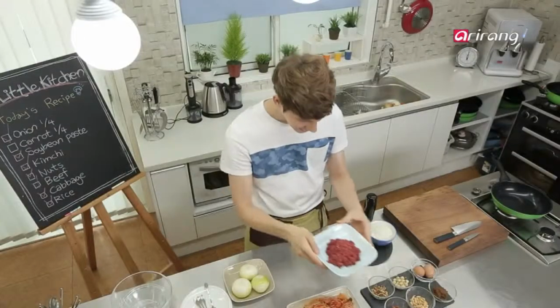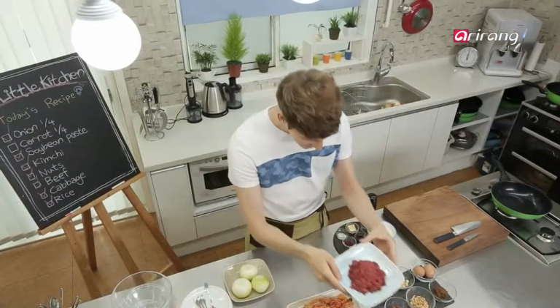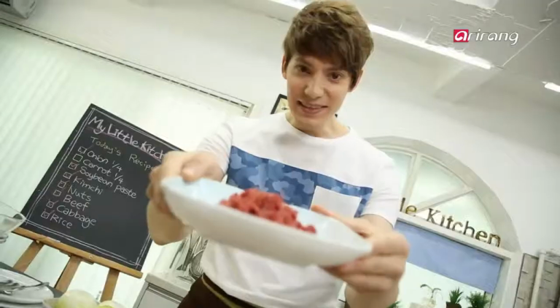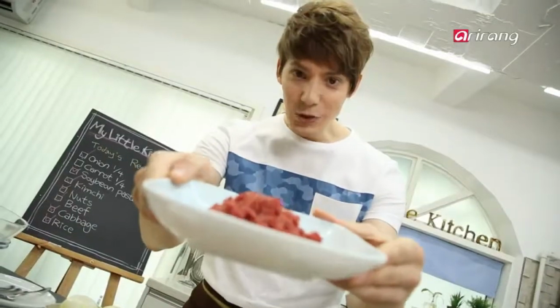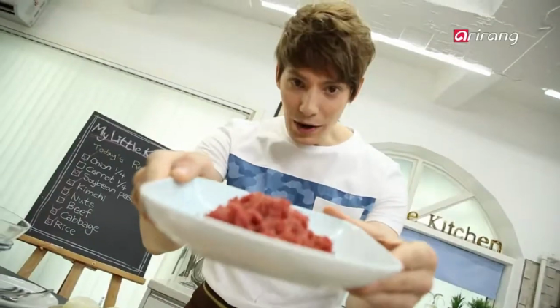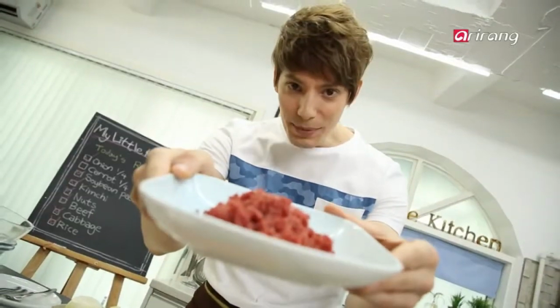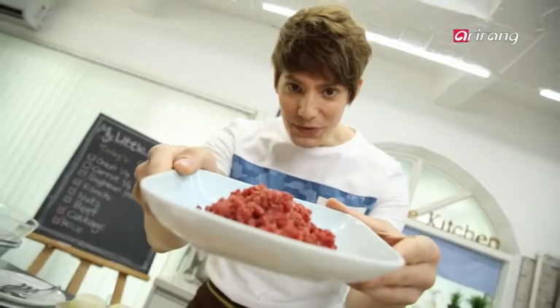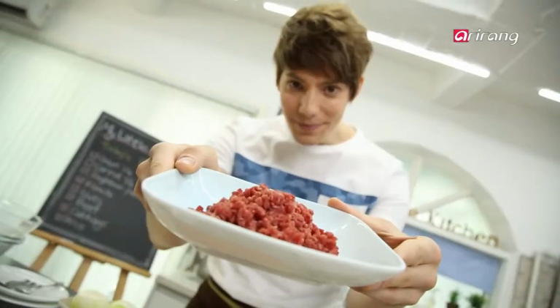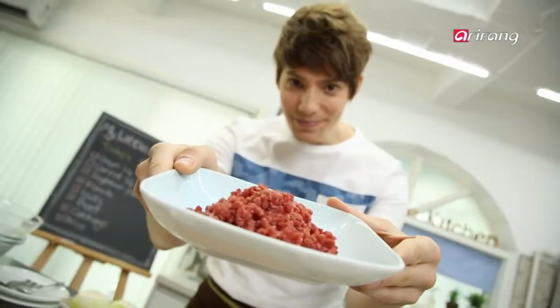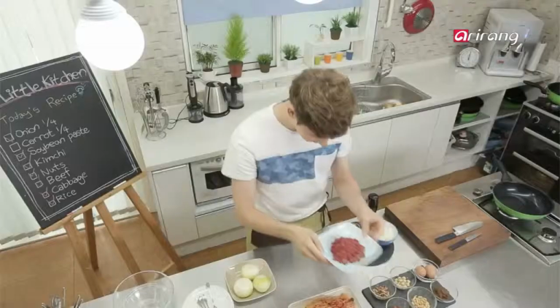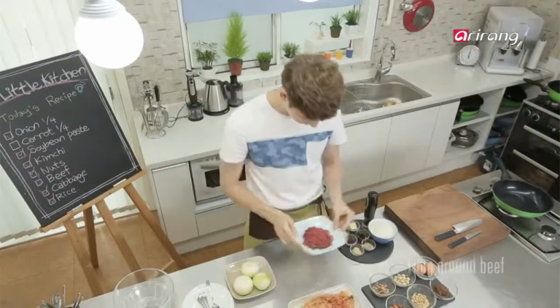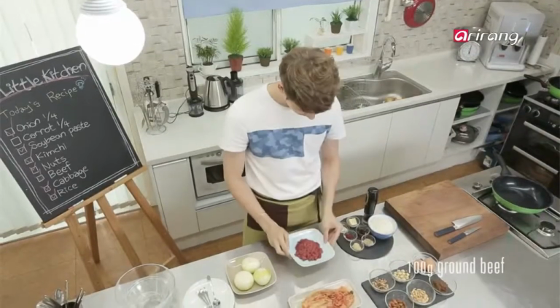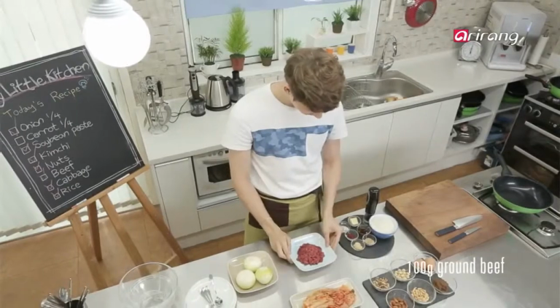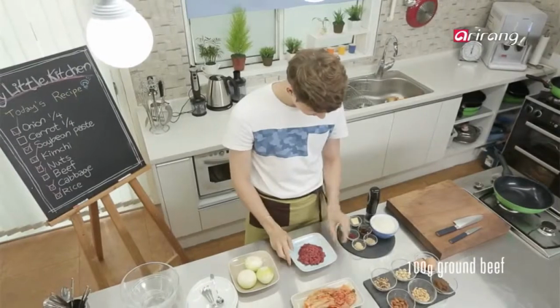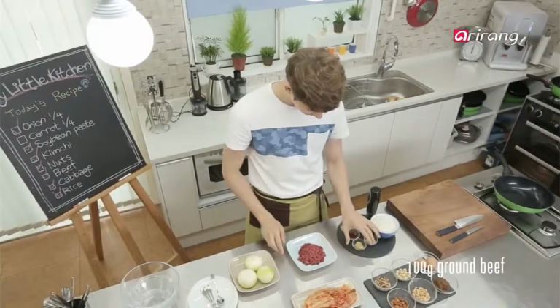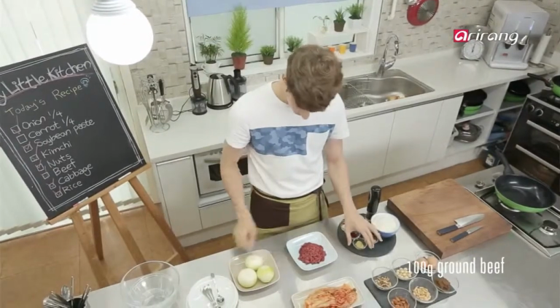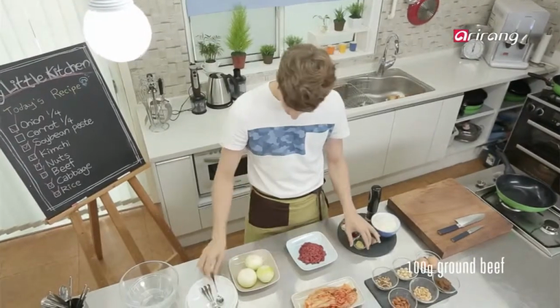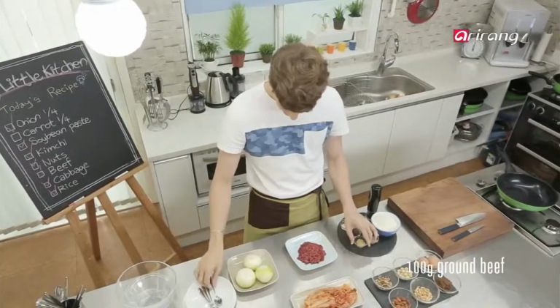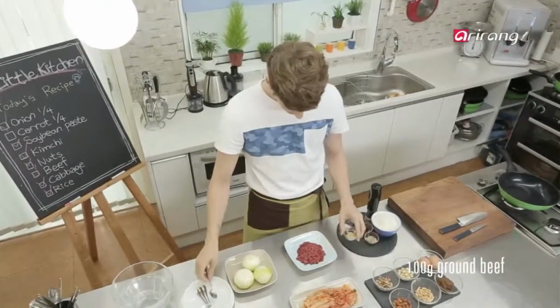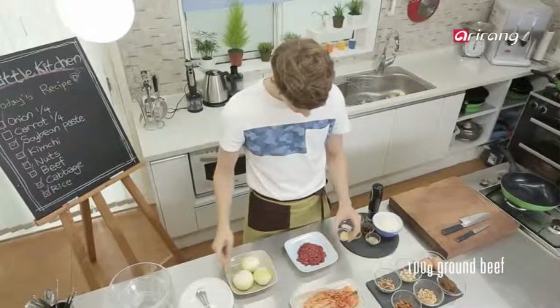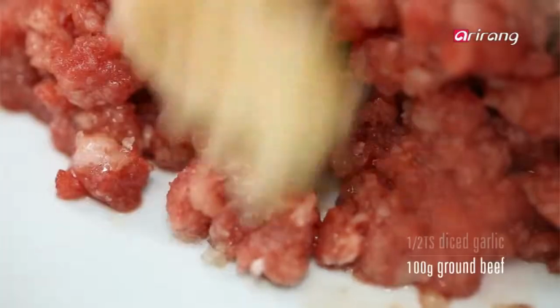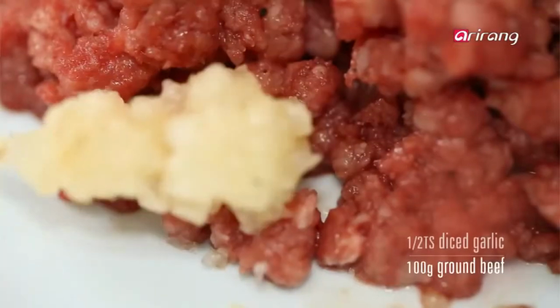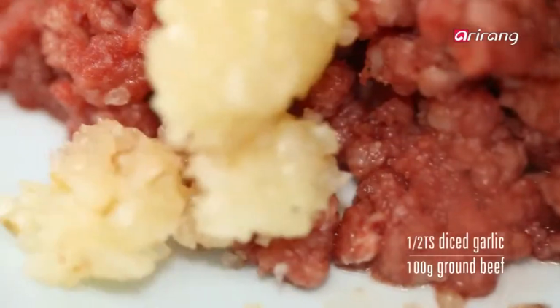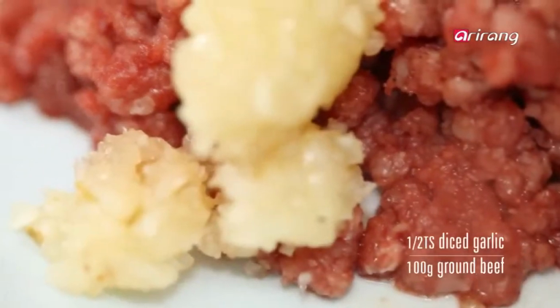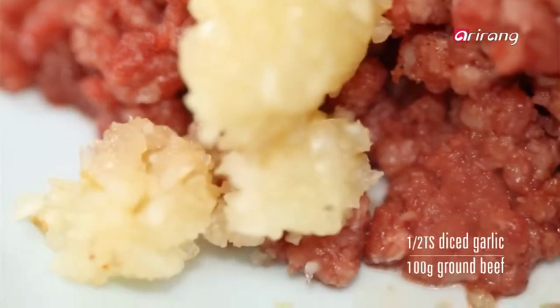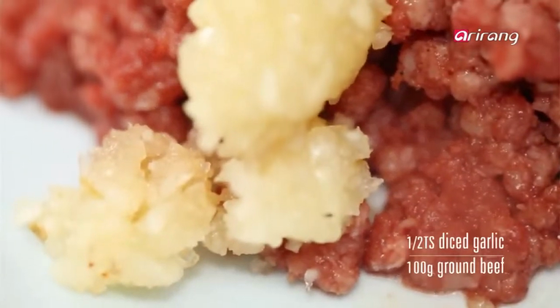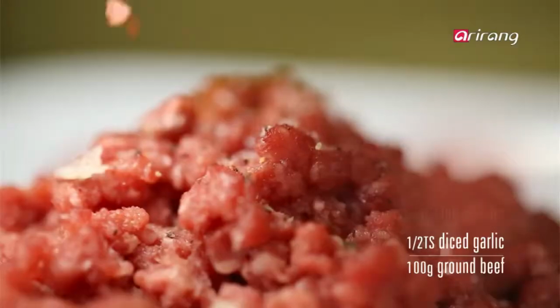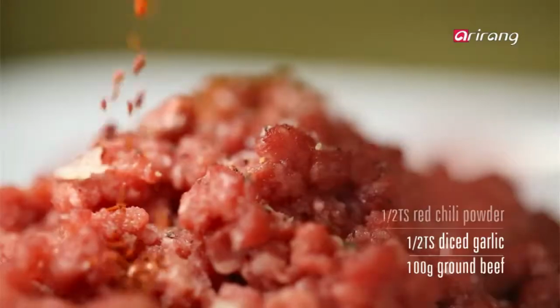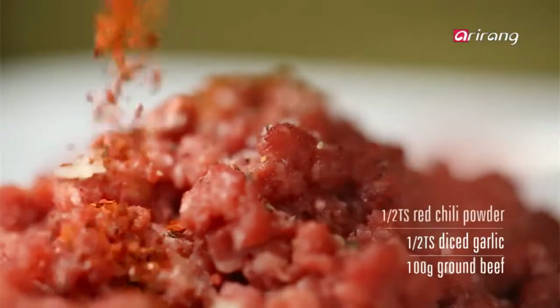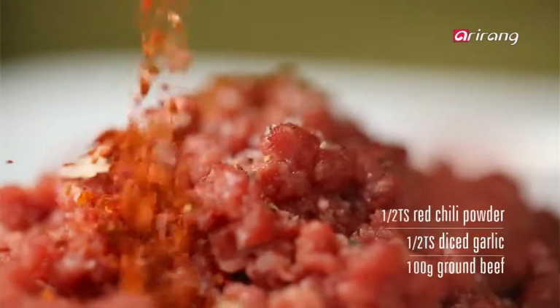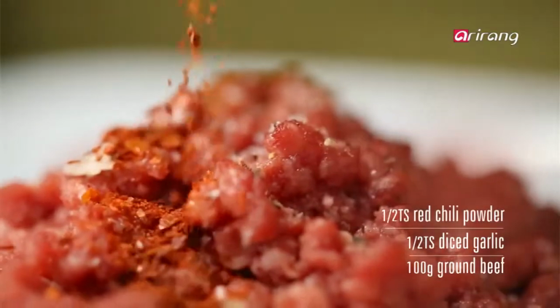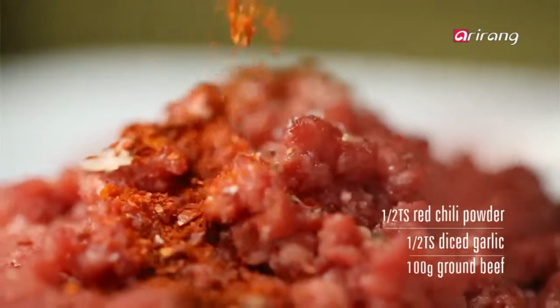This is ground beef. For the base seasoning, add diced garlic and sprinkle in some salt and pepper.